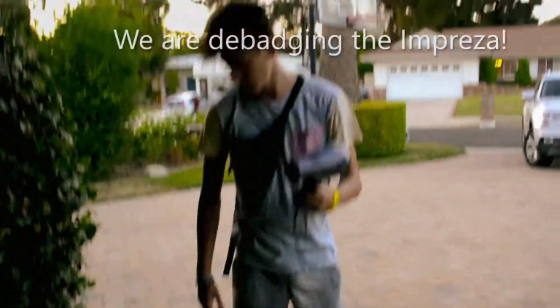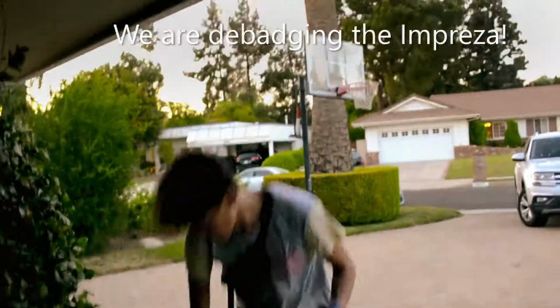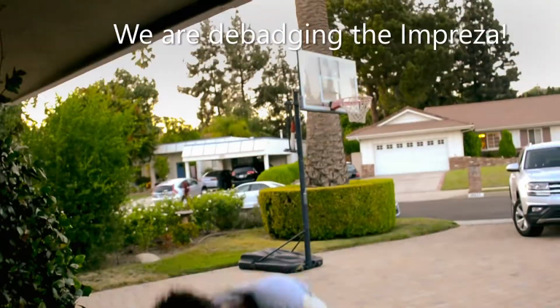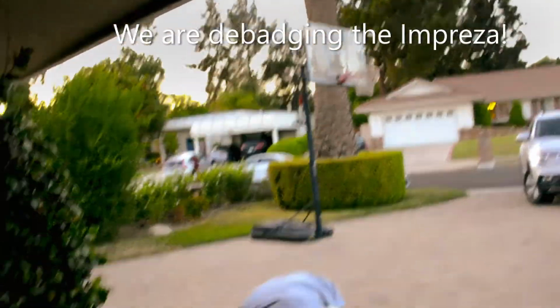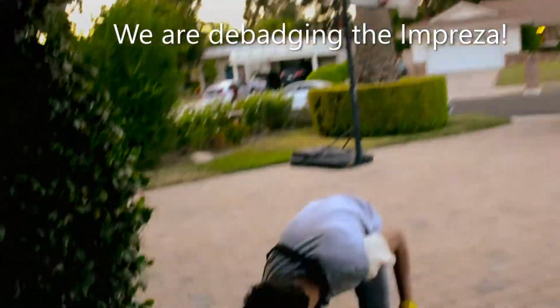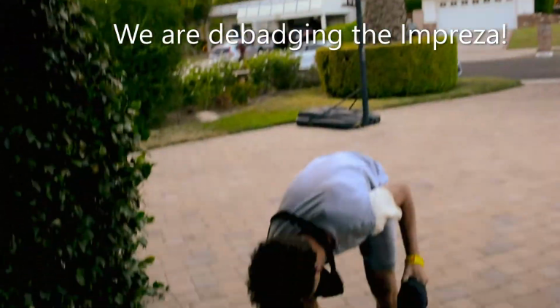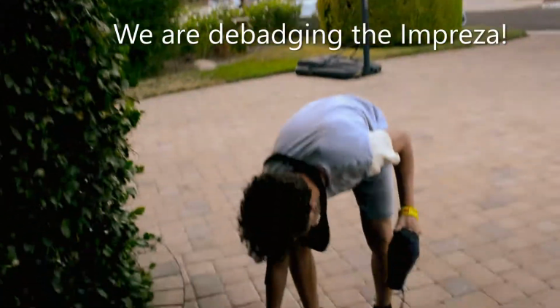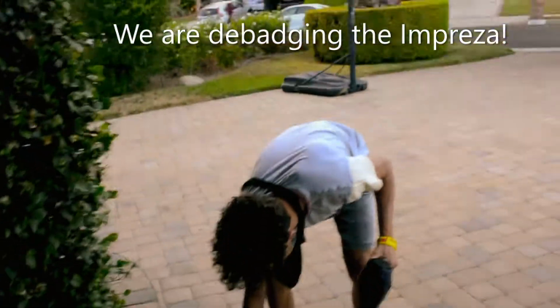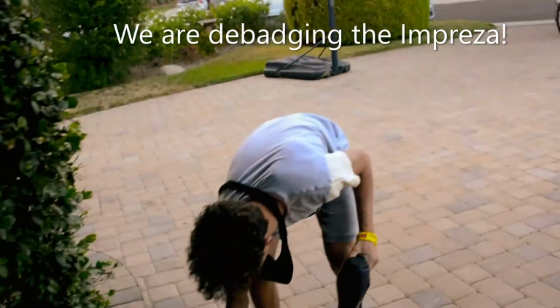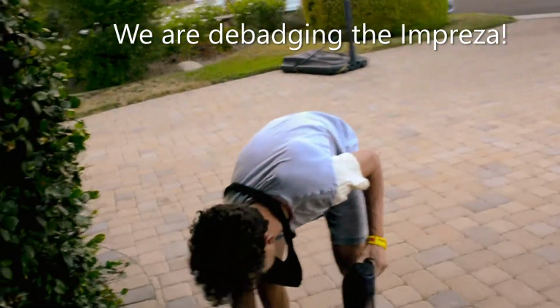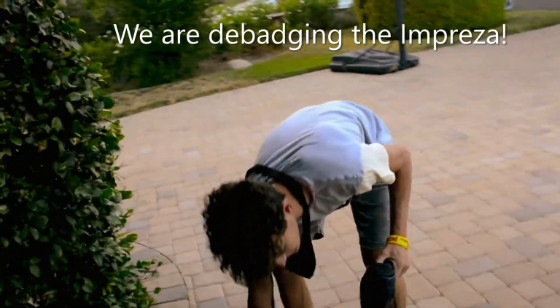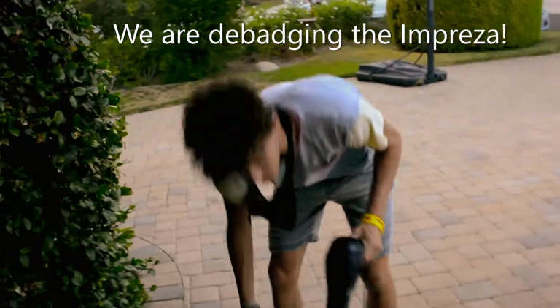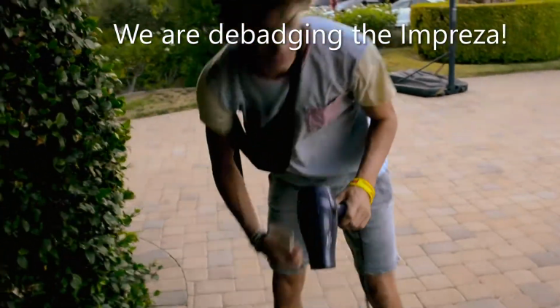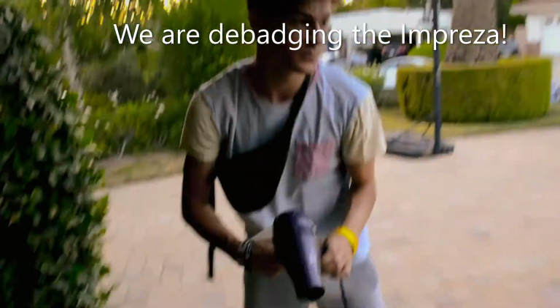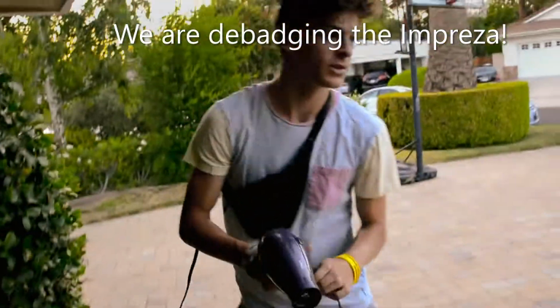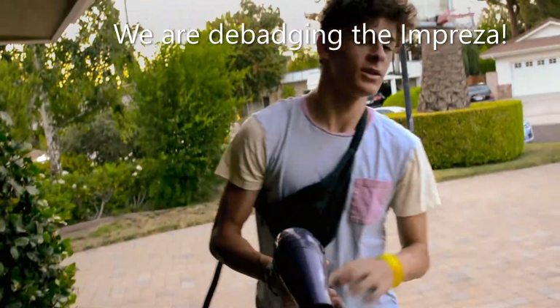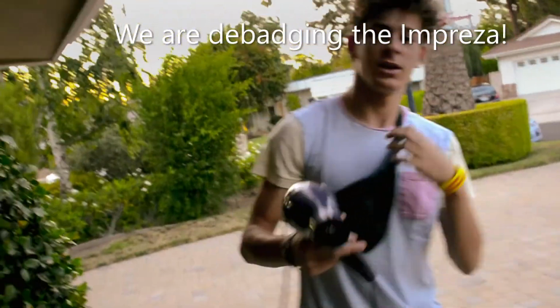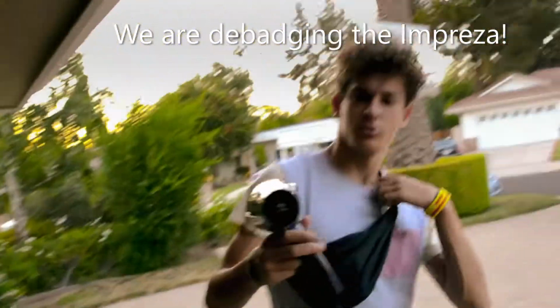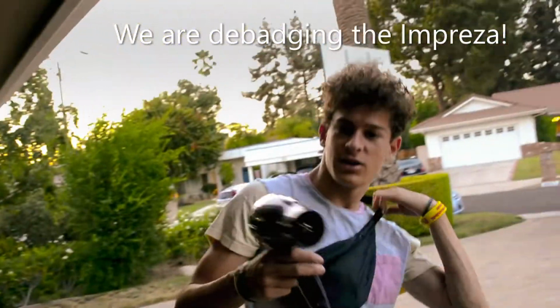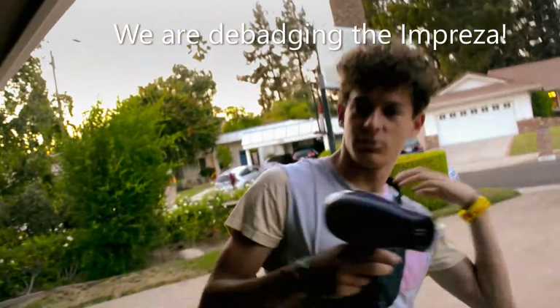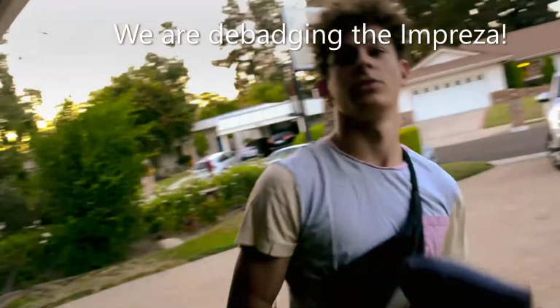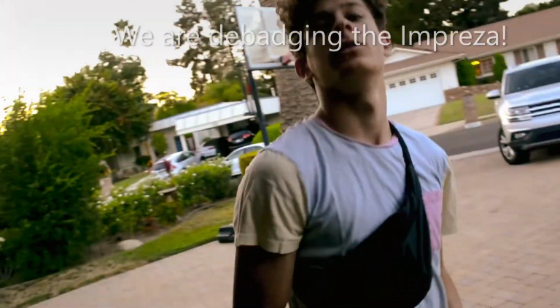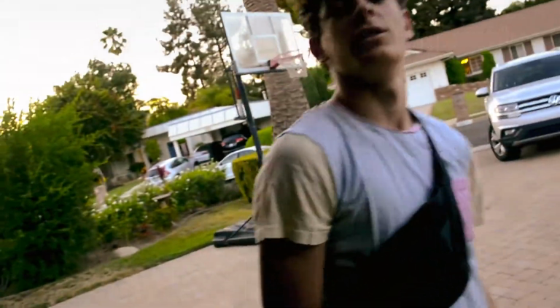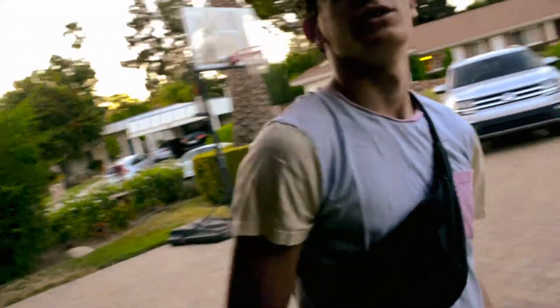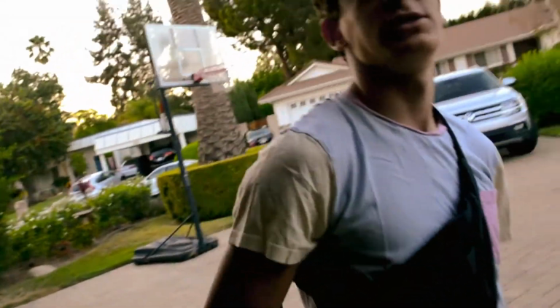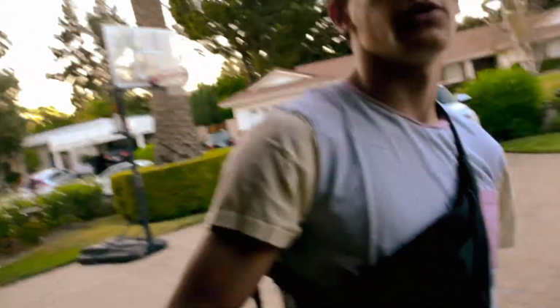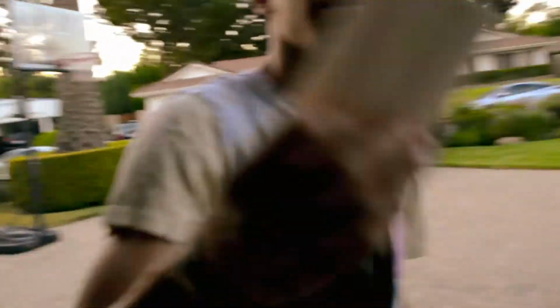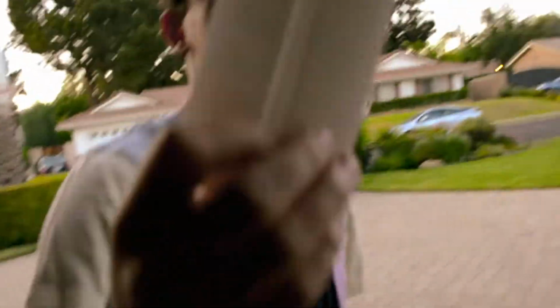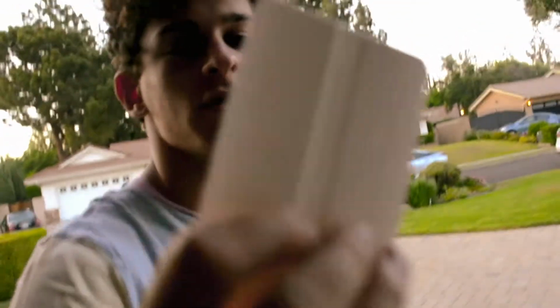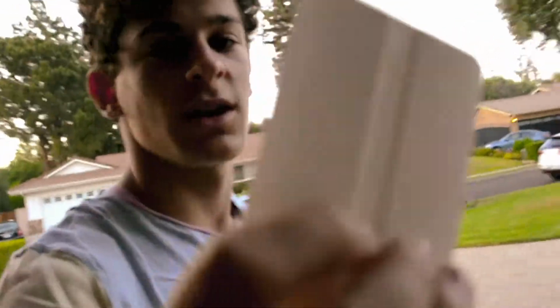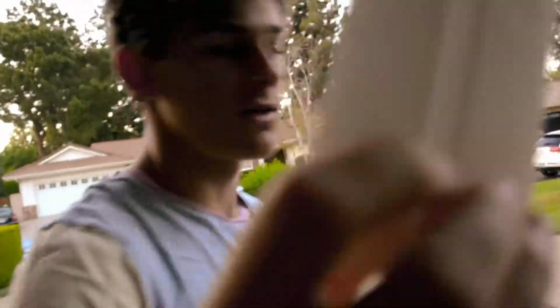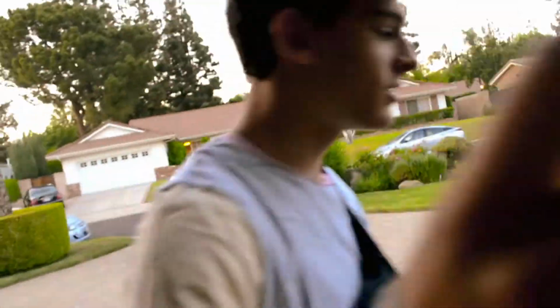I got a blow dryer and a pry tool. Shout out the premium motor style right here.